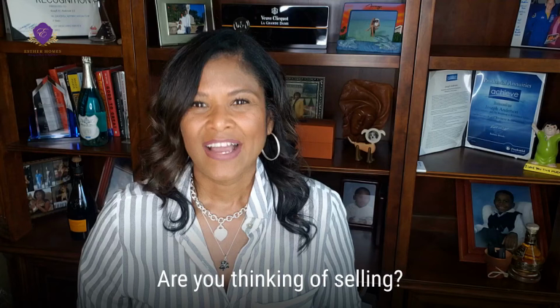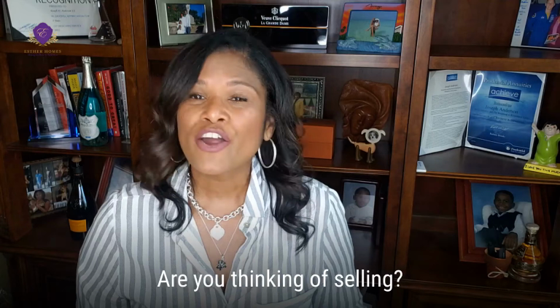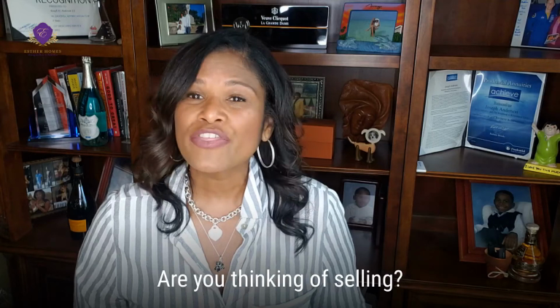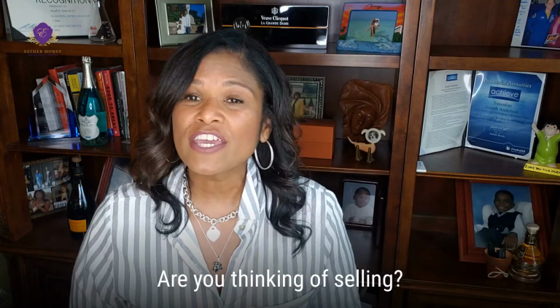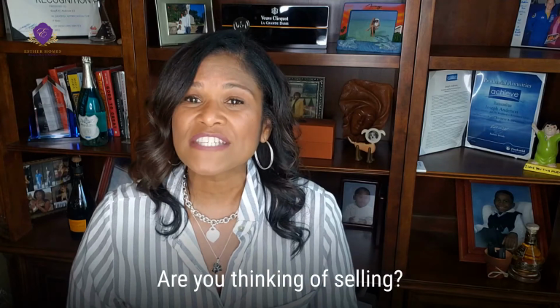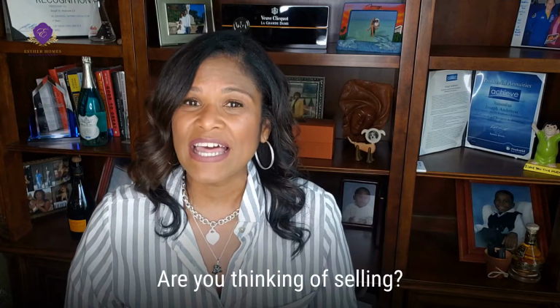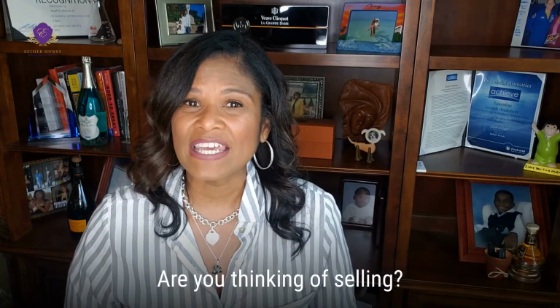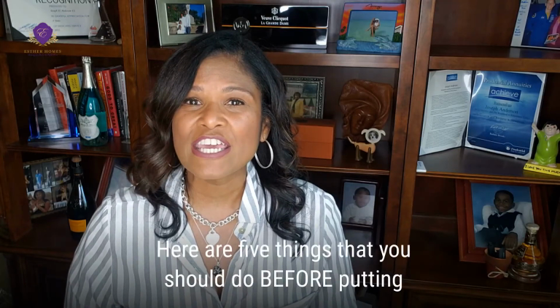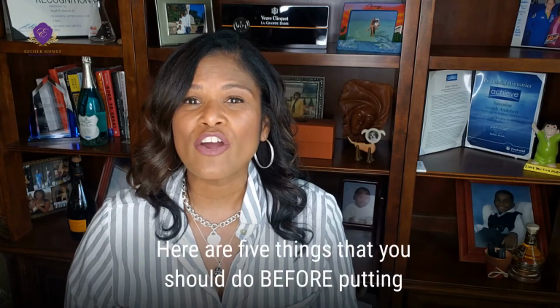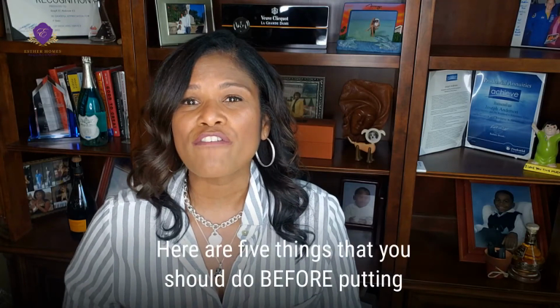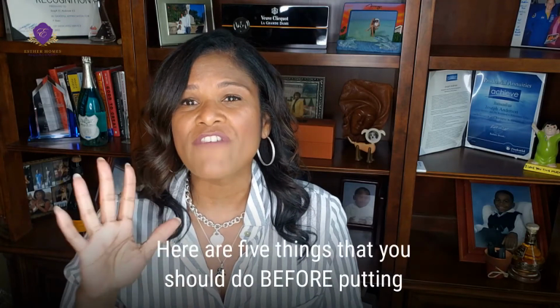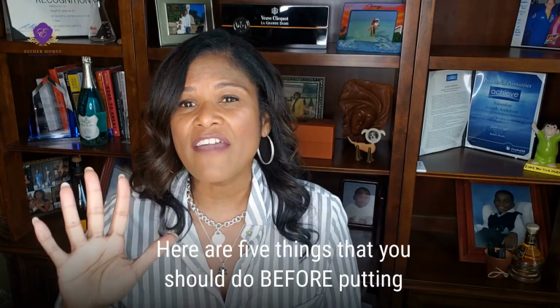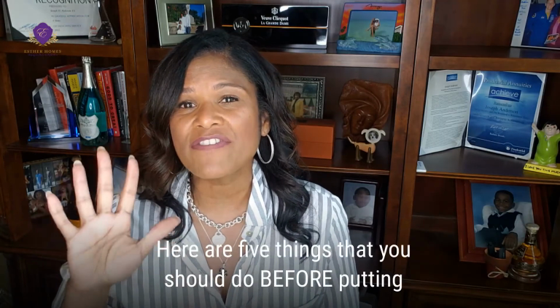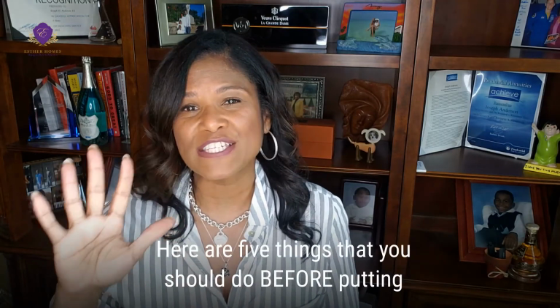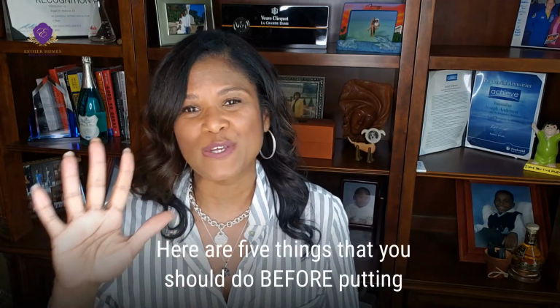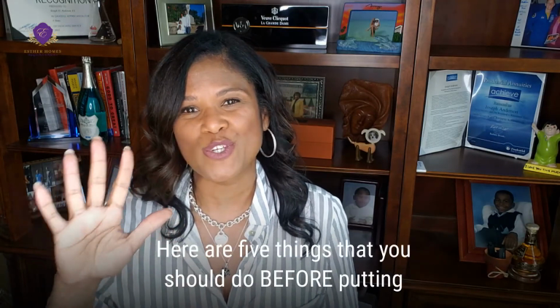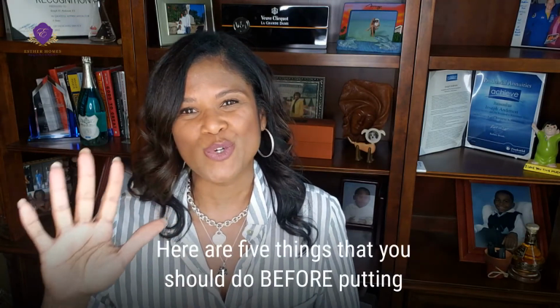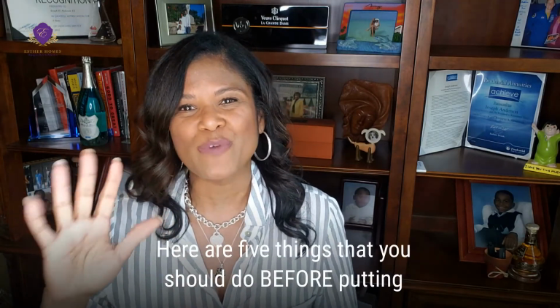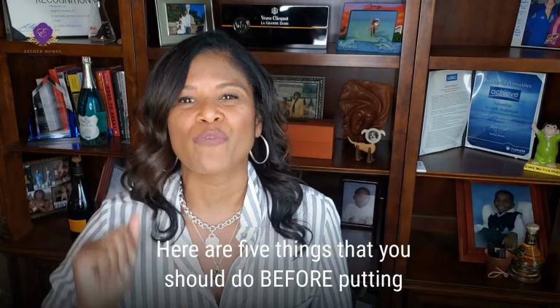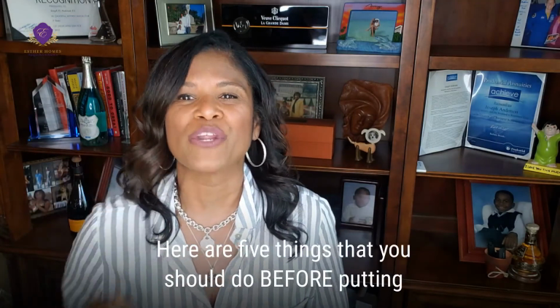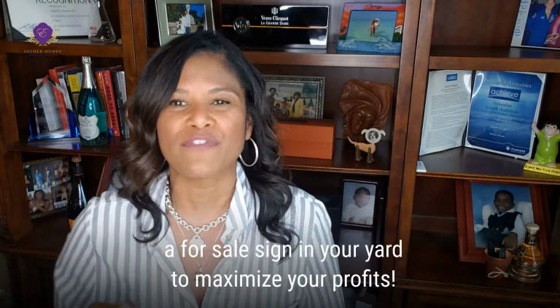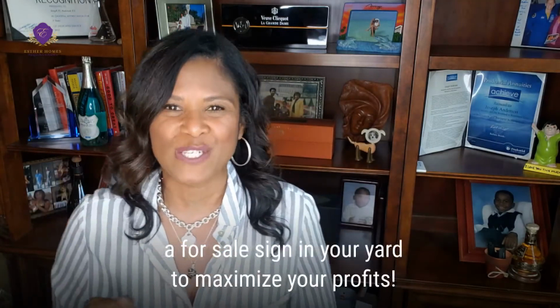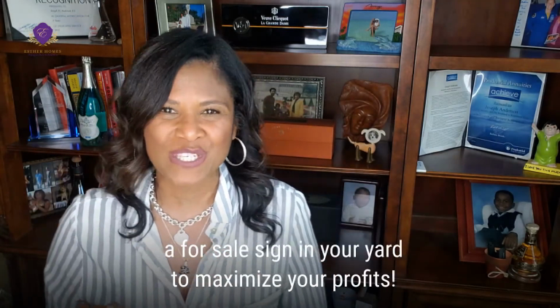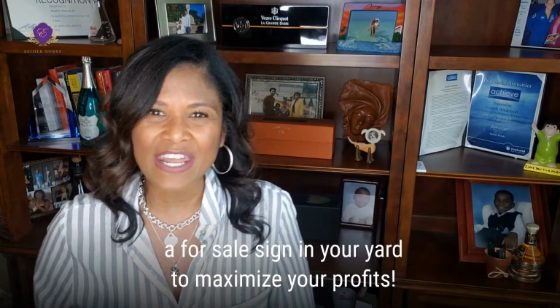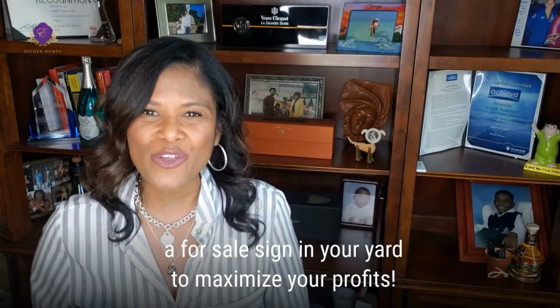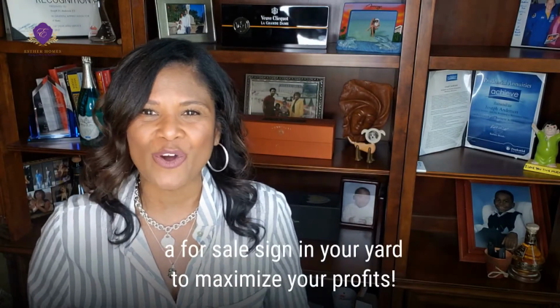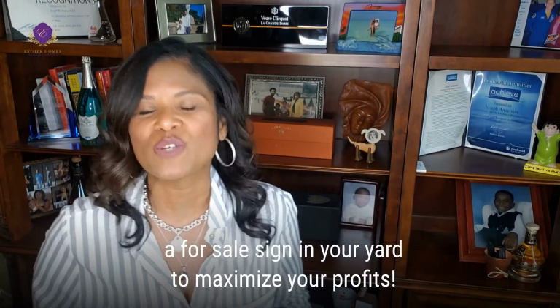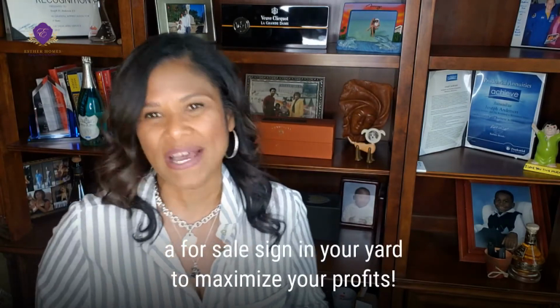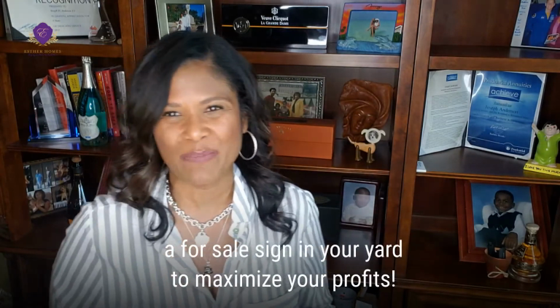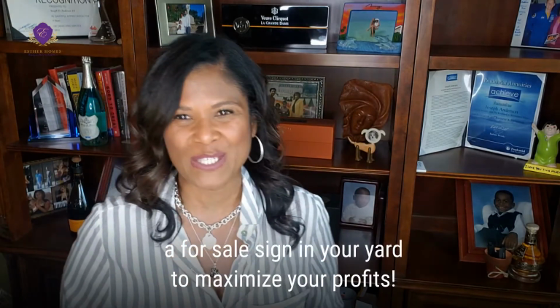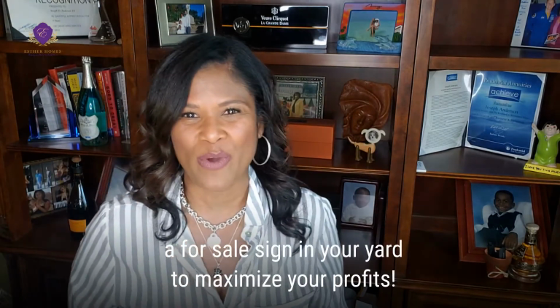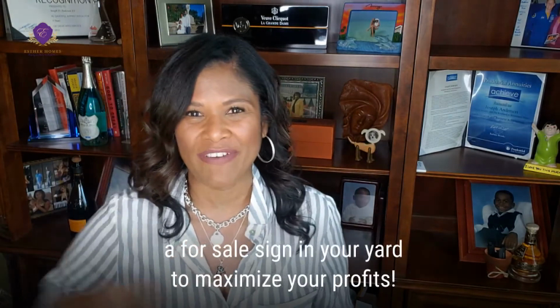Are you thinking of selling? Here are five things that you should do before putting a for sale sign in your yard to maximize your profit.